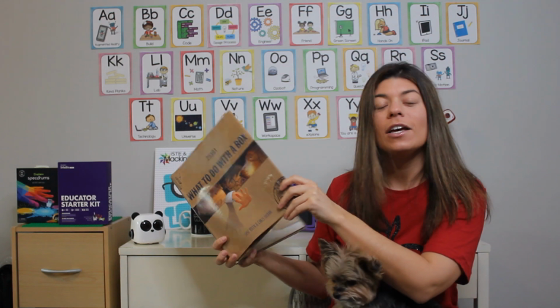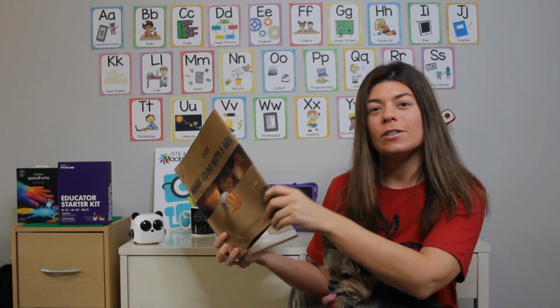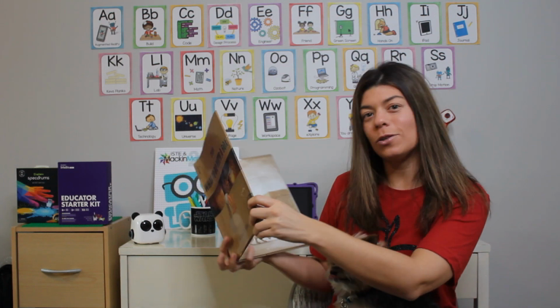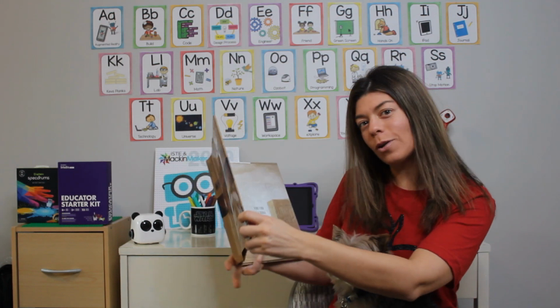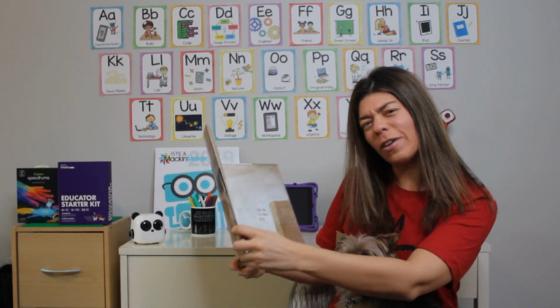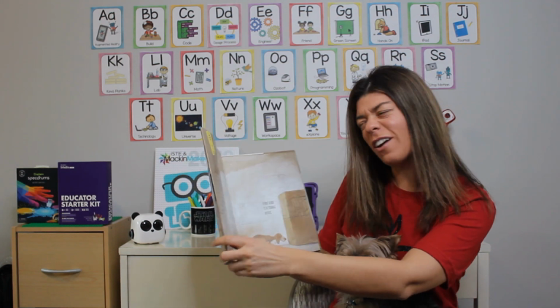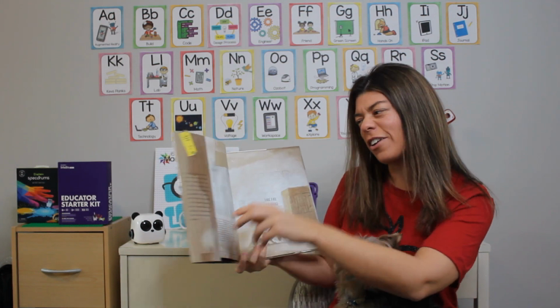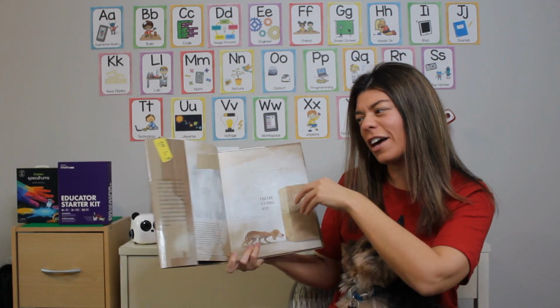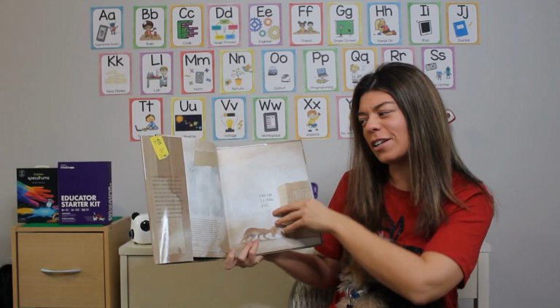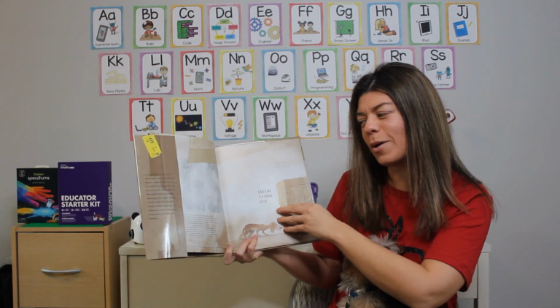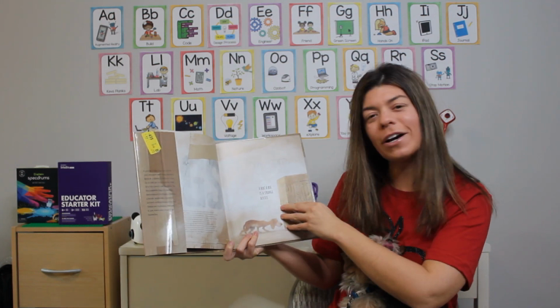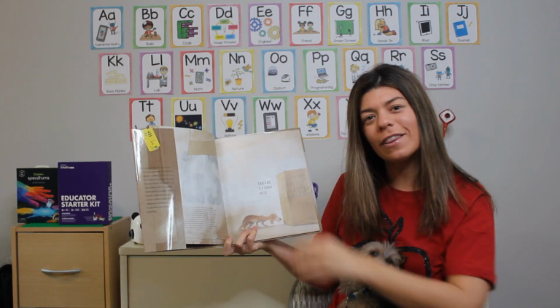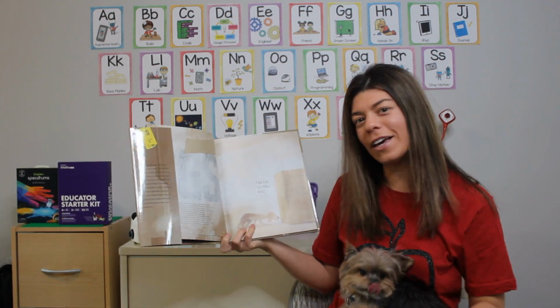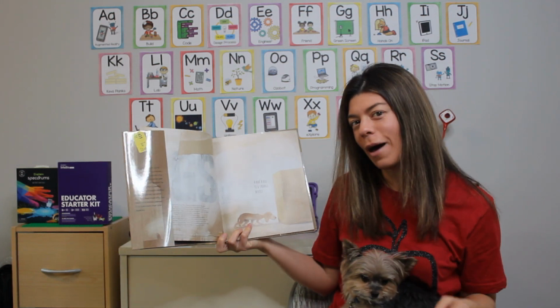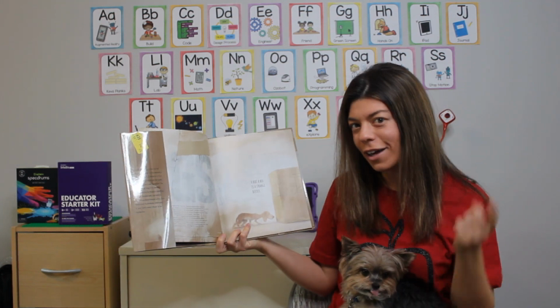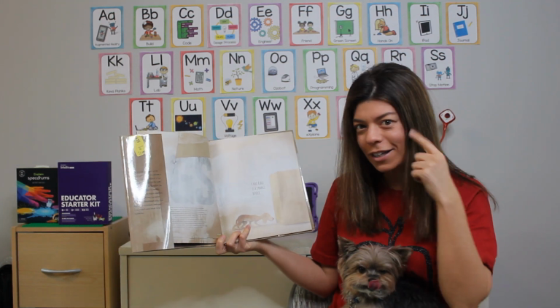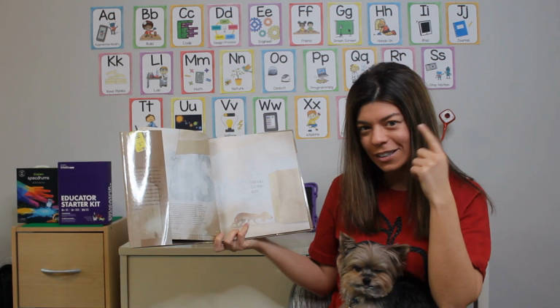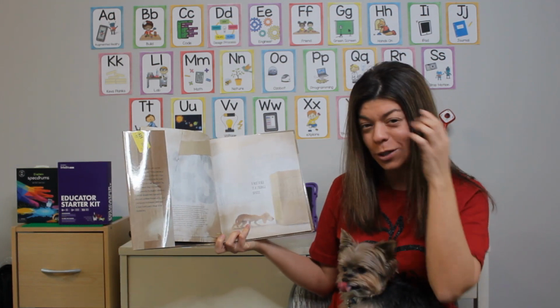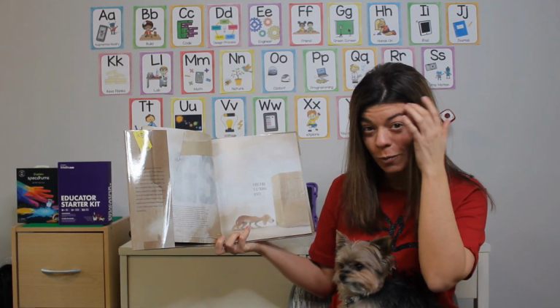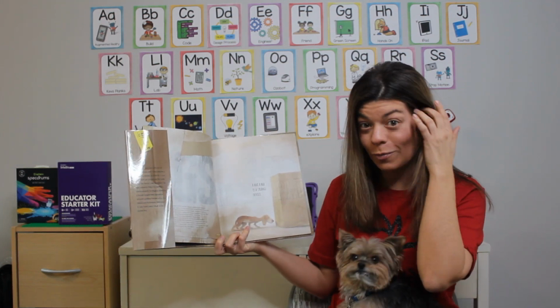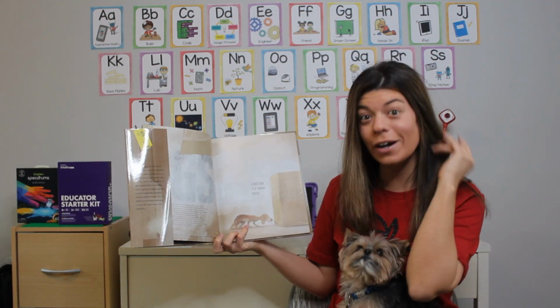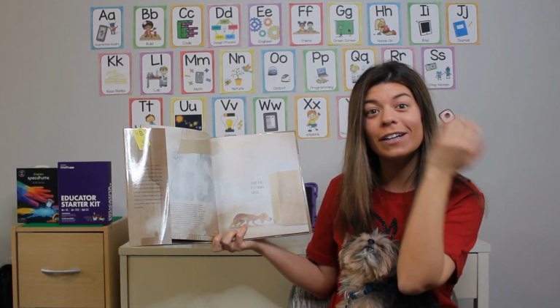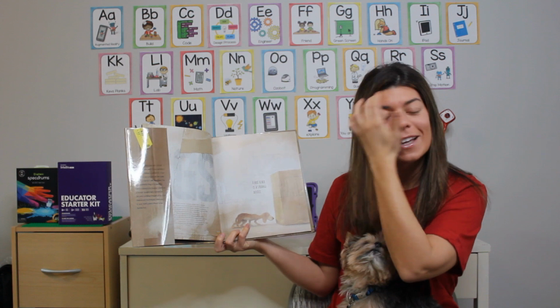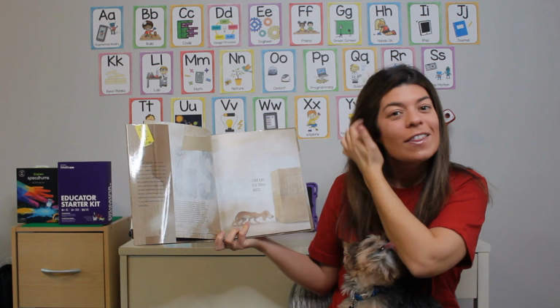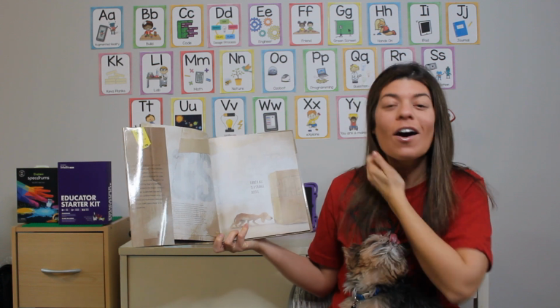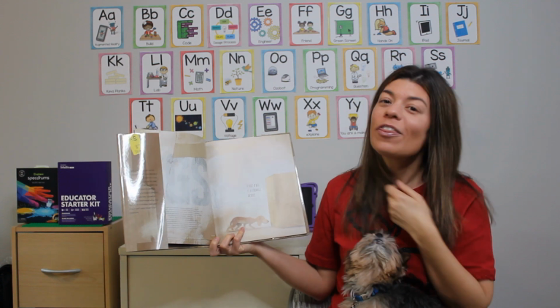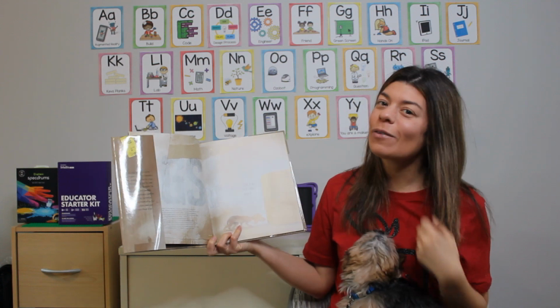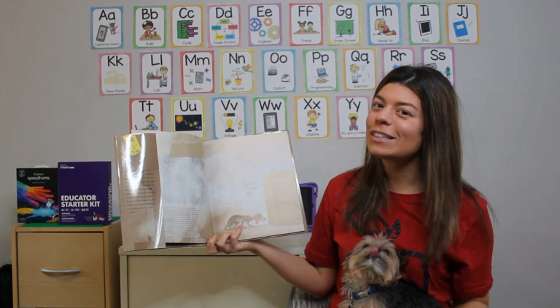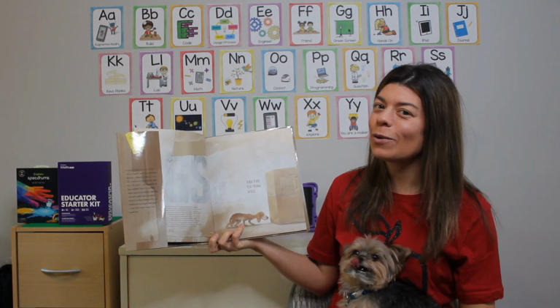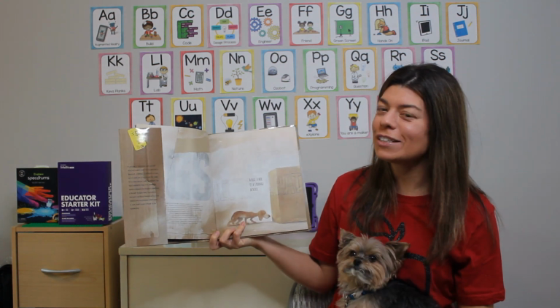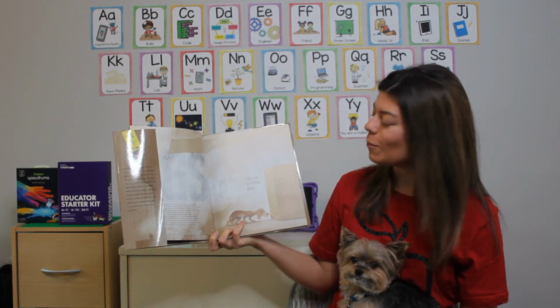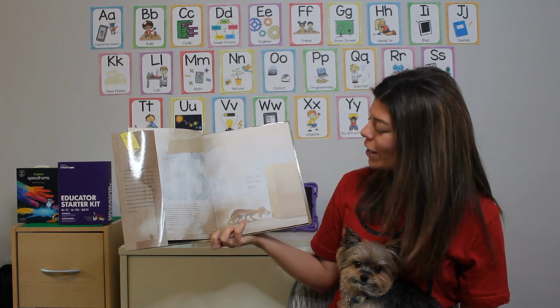Do you know what the author does in a book? The author writes the words in a book.